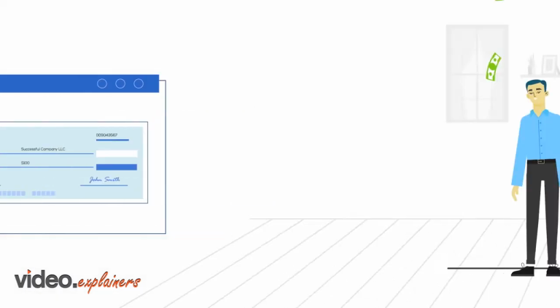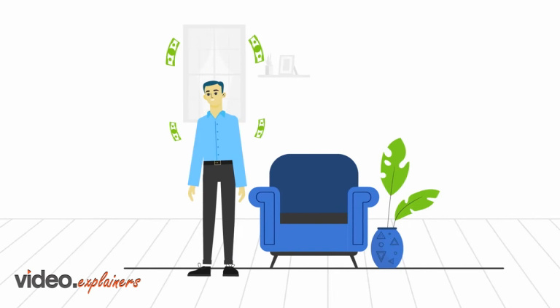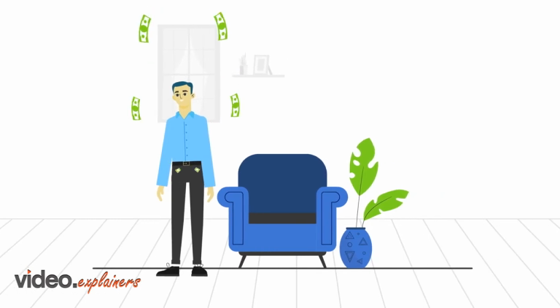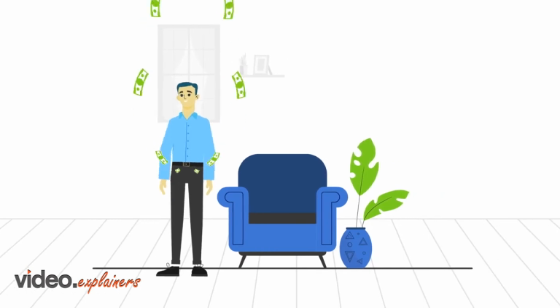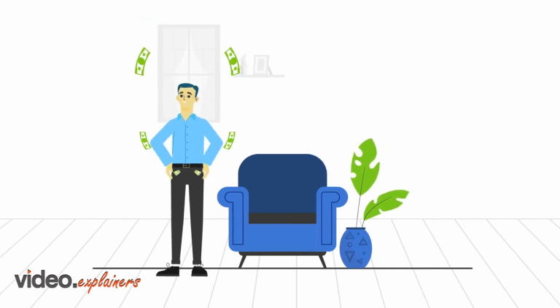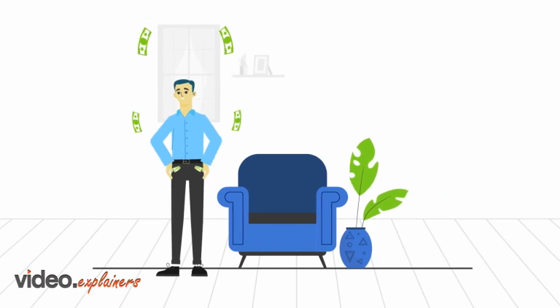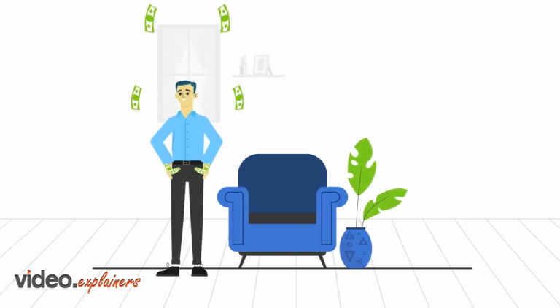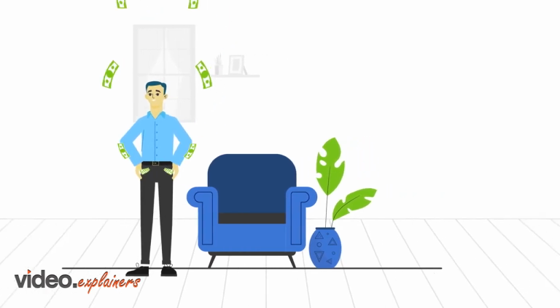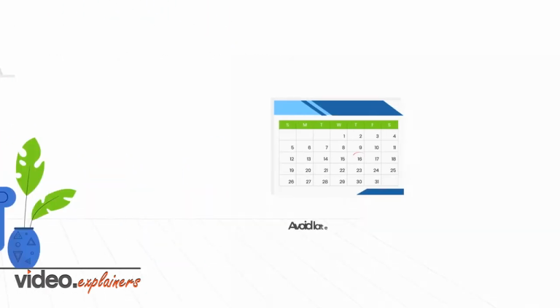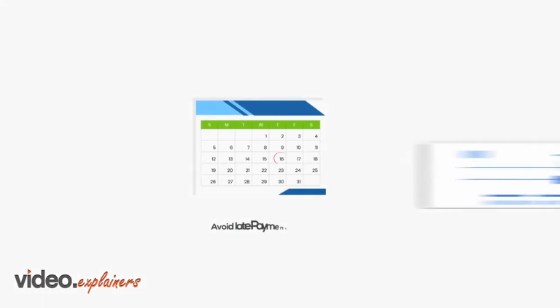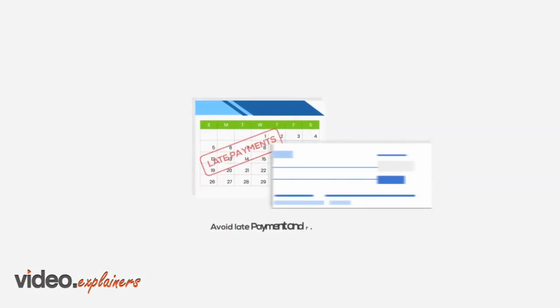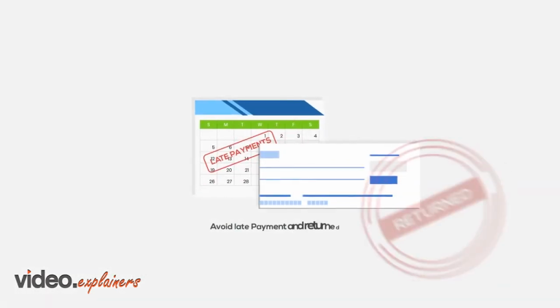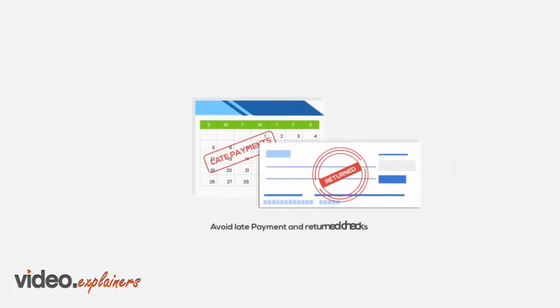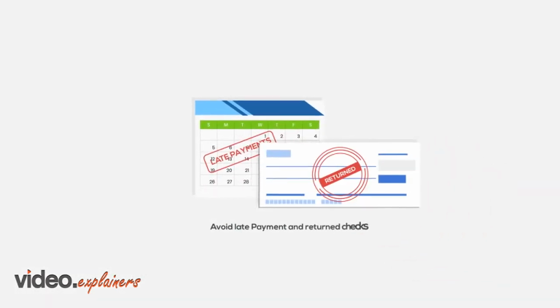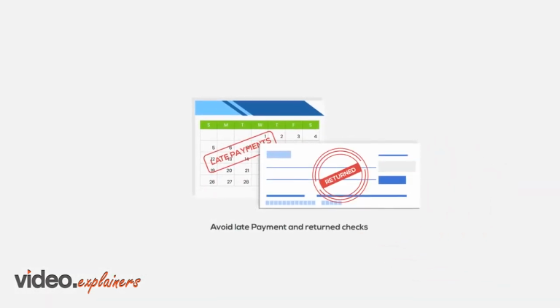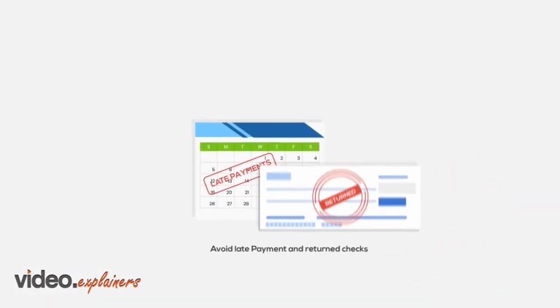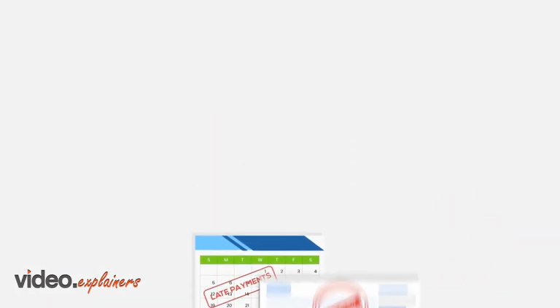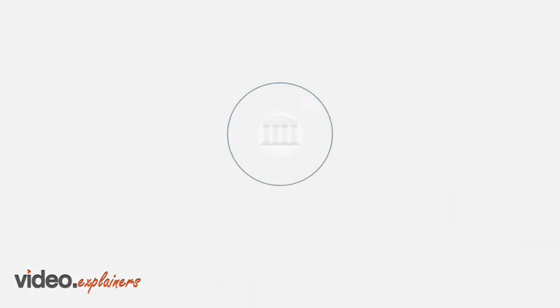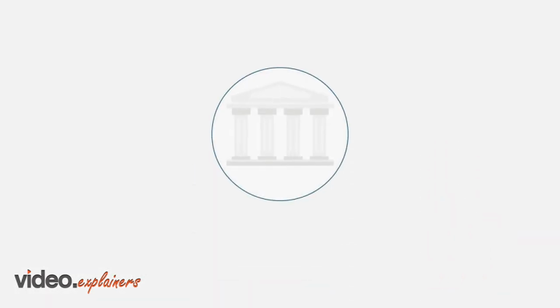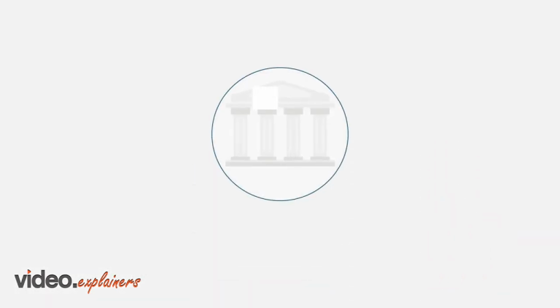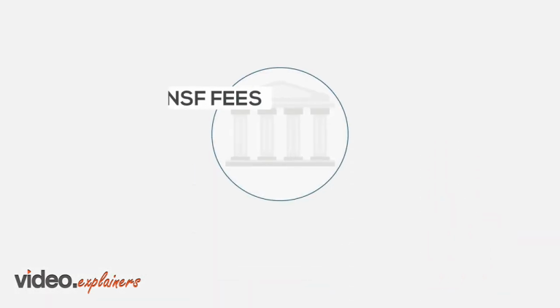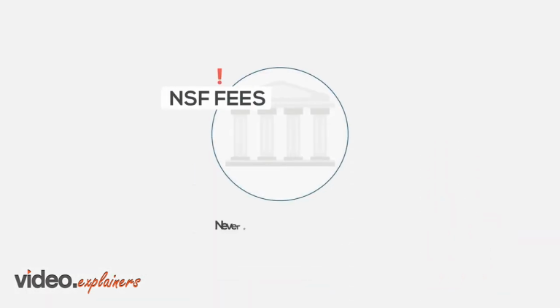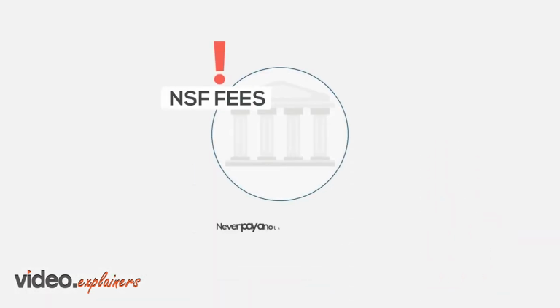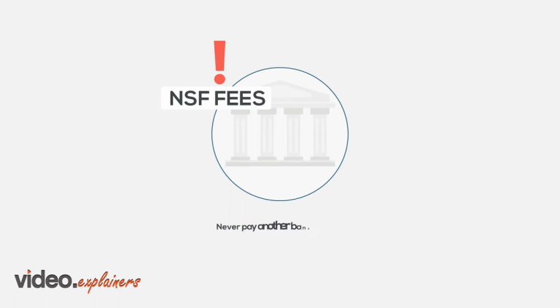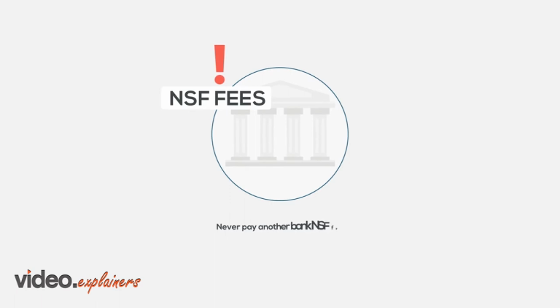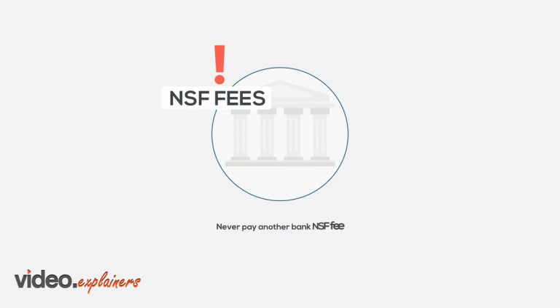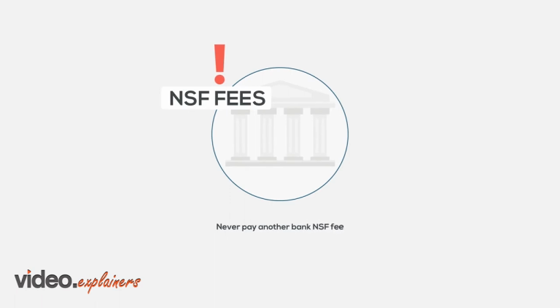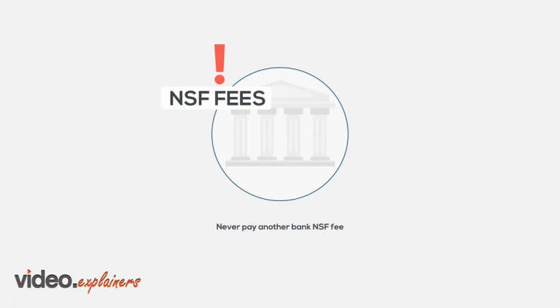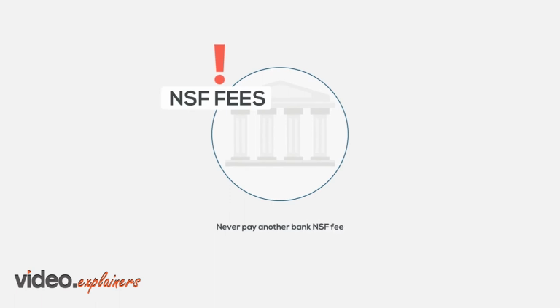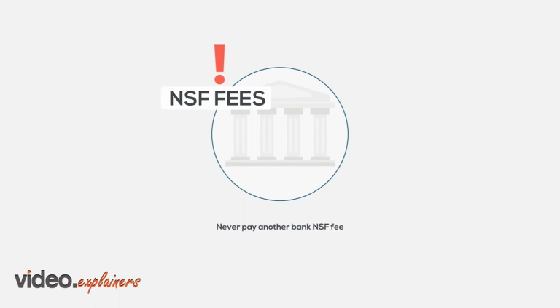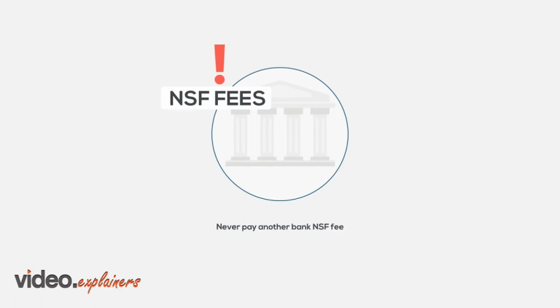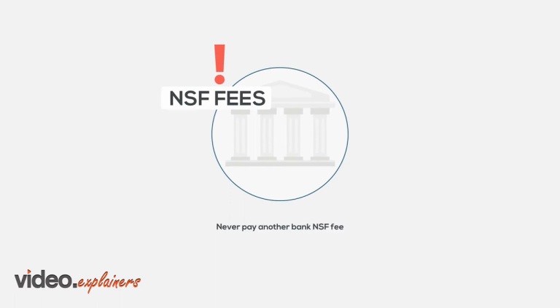So you'll get paid faster. Avoid late payments and return checks, and be confident you'll never pay another bank NSF fee ever again.